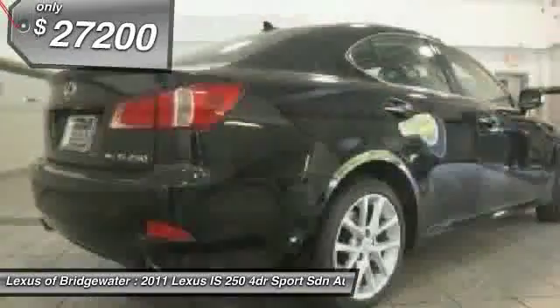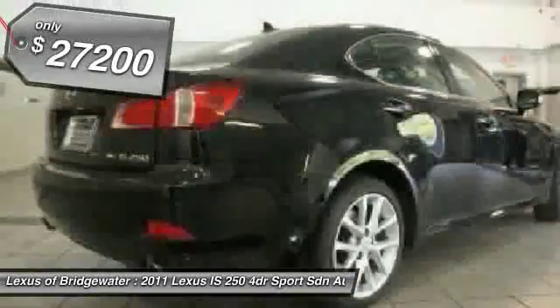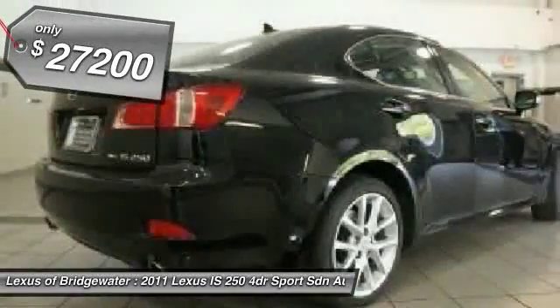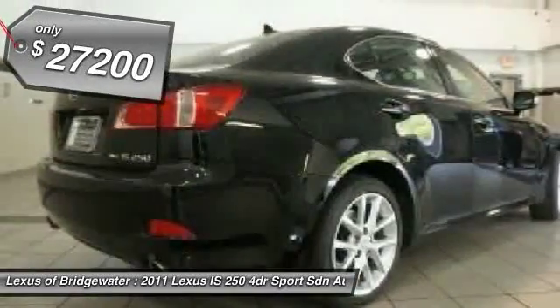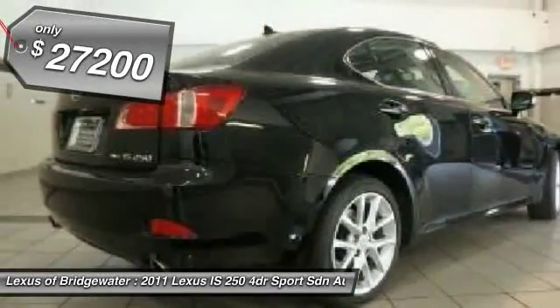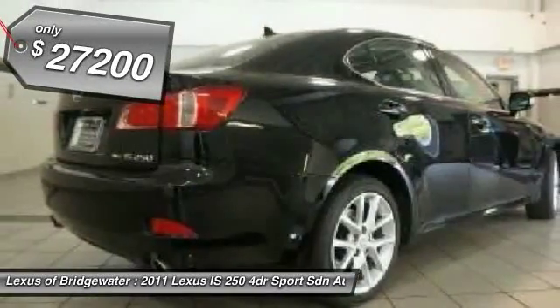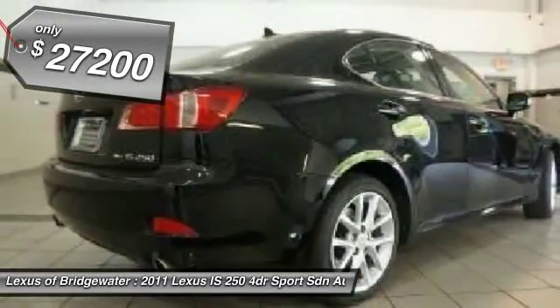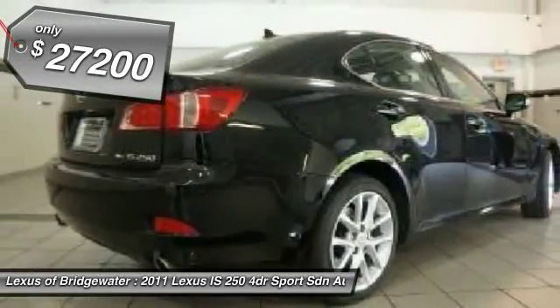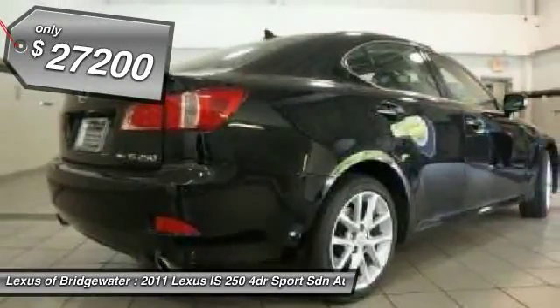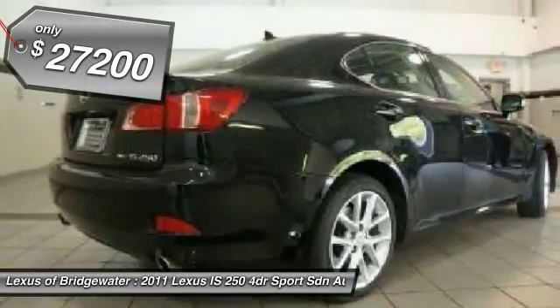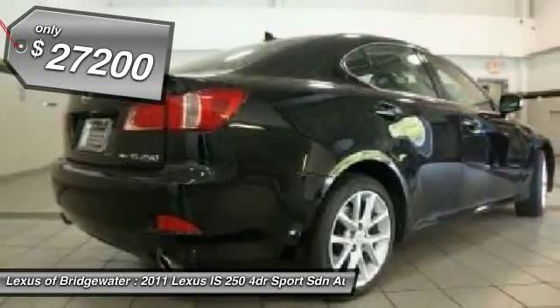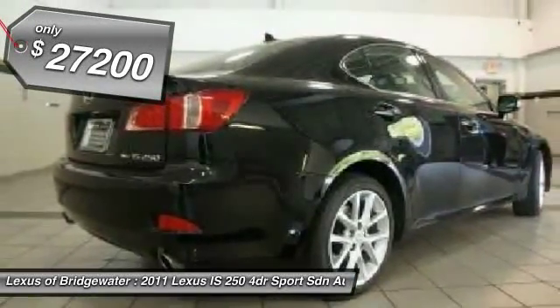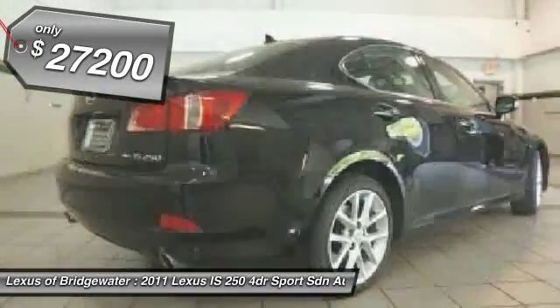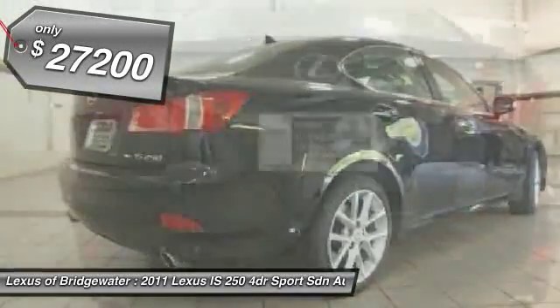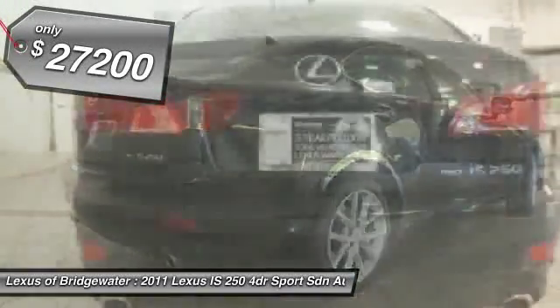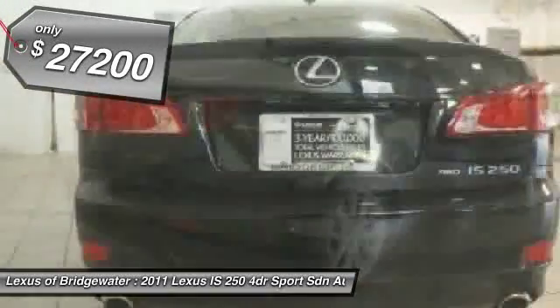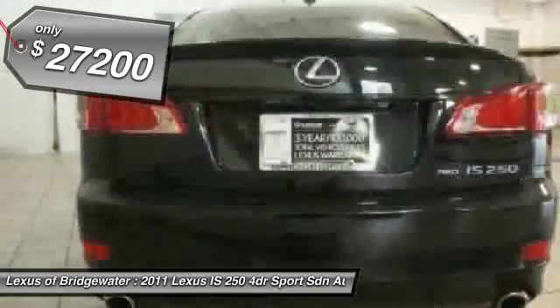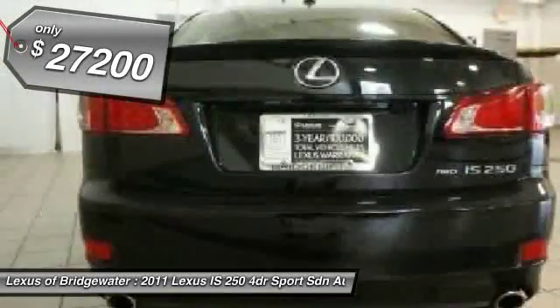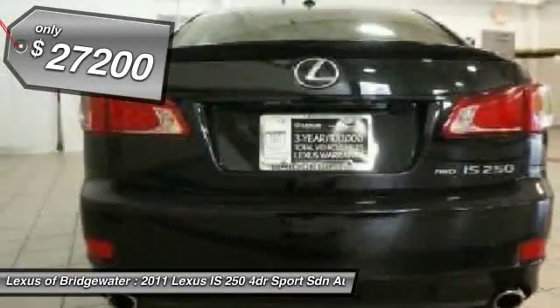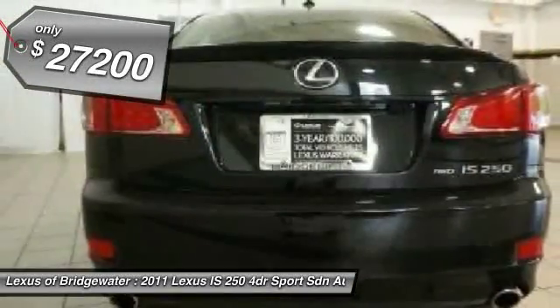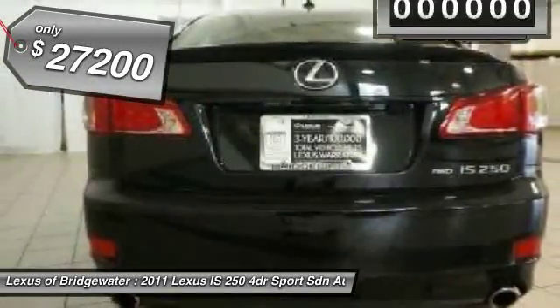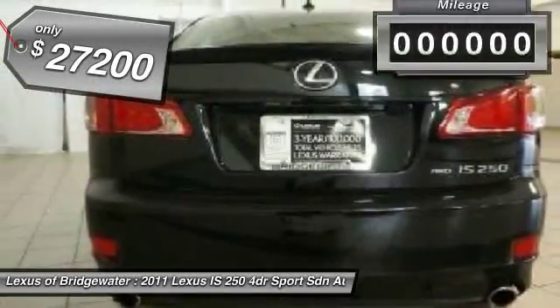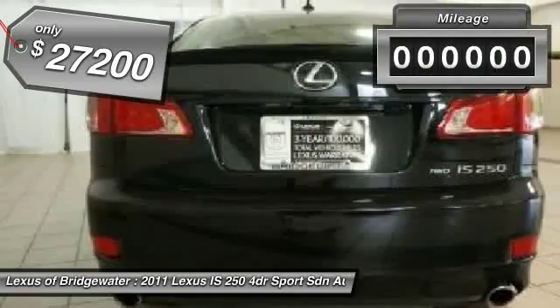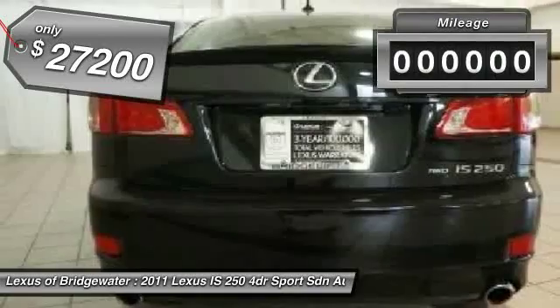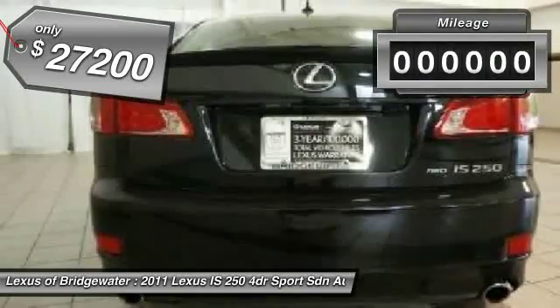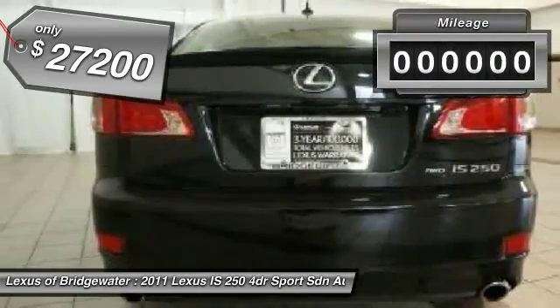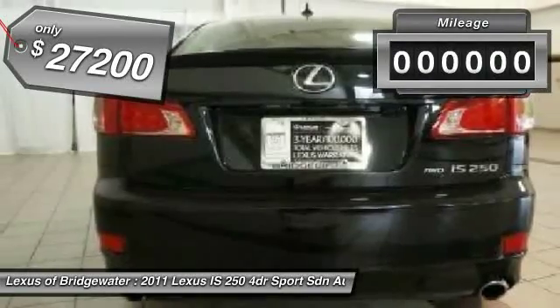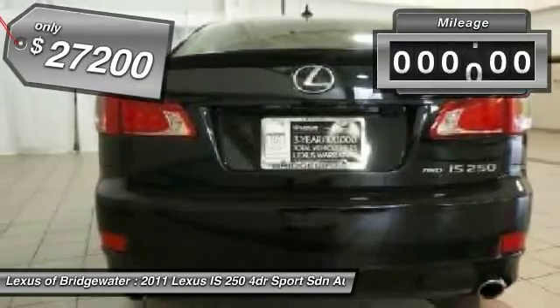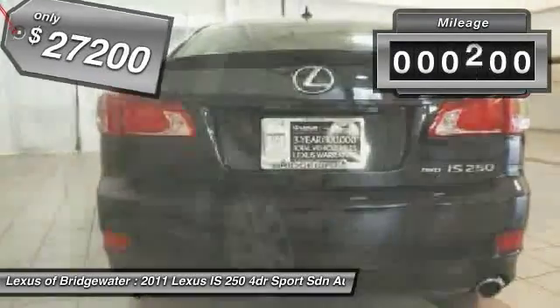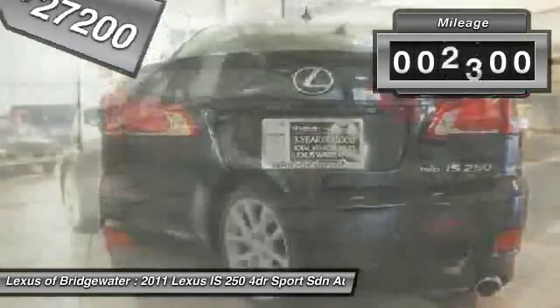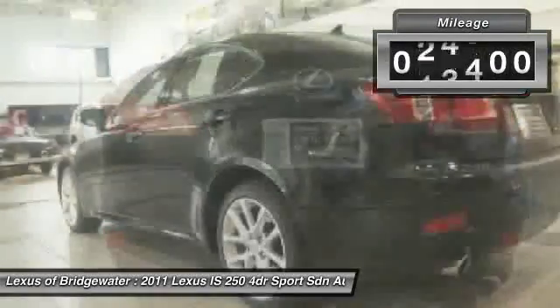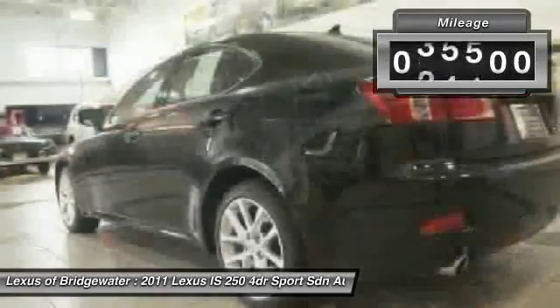And it's priced below $30,000. This vehicle has less than 40,000 miles.